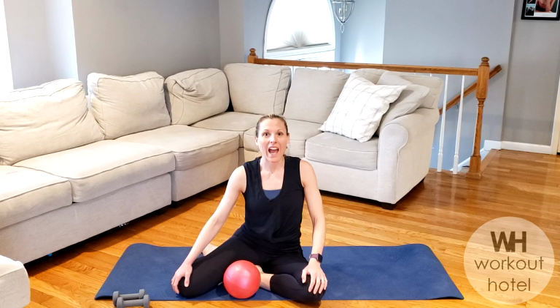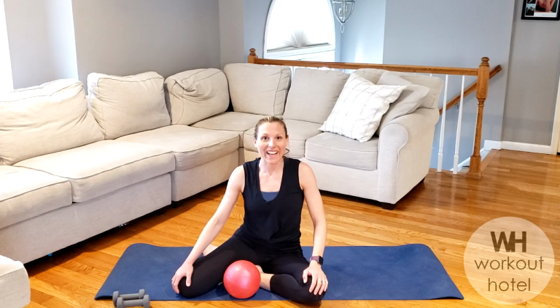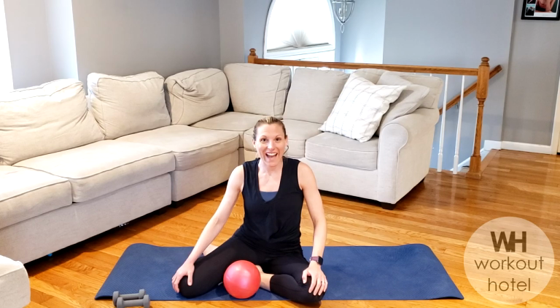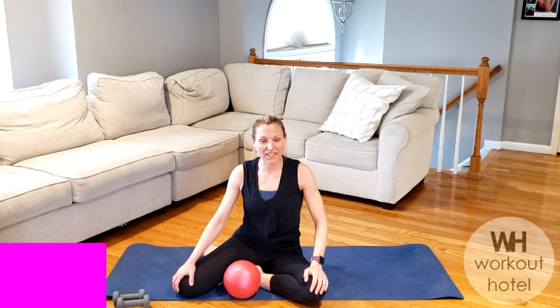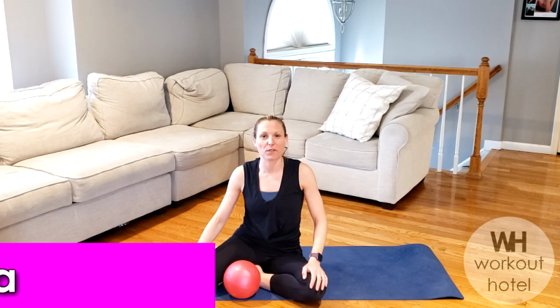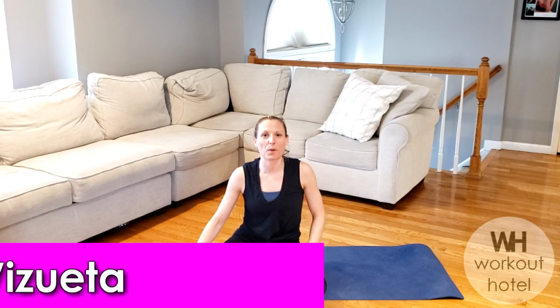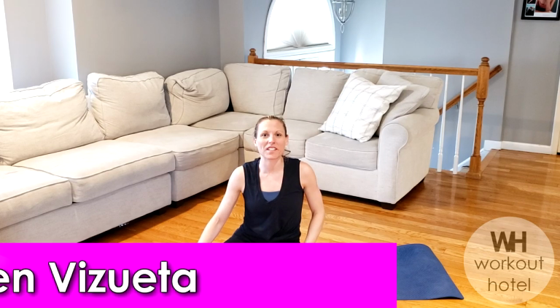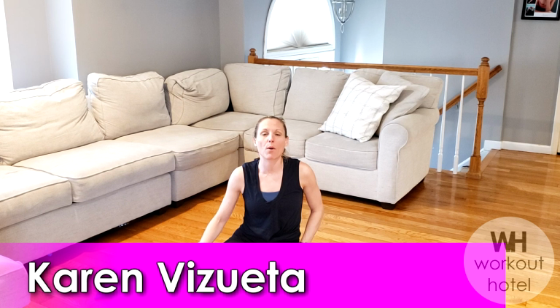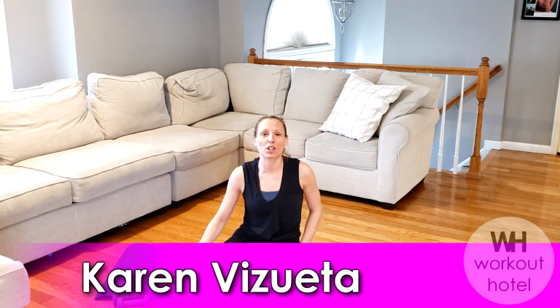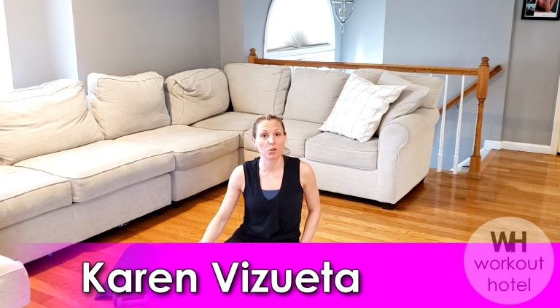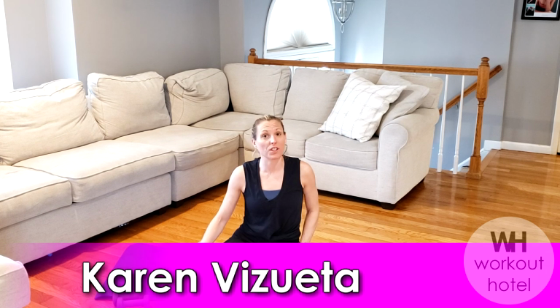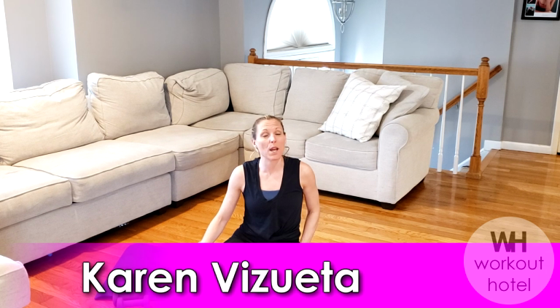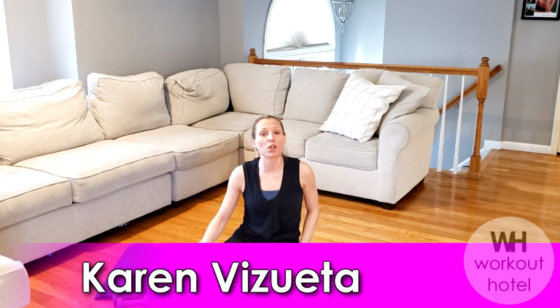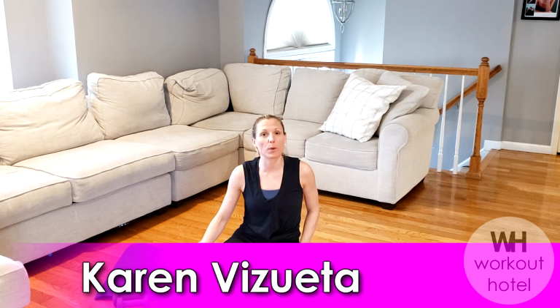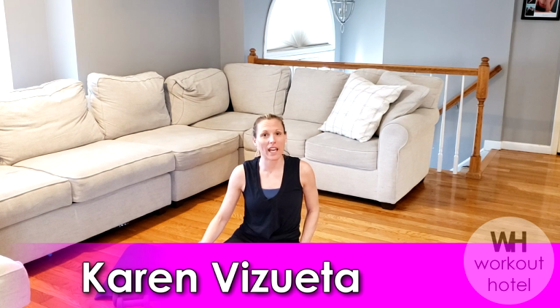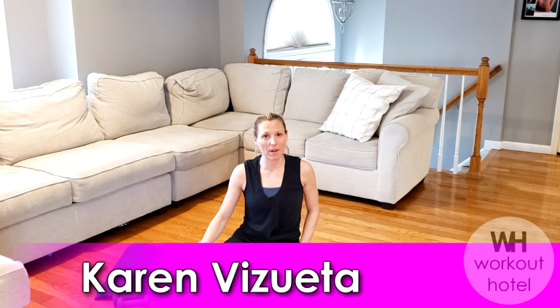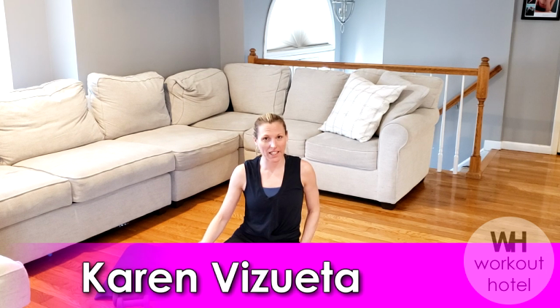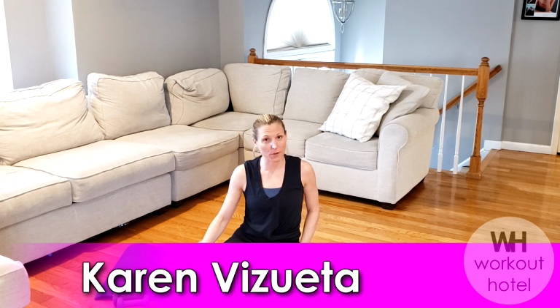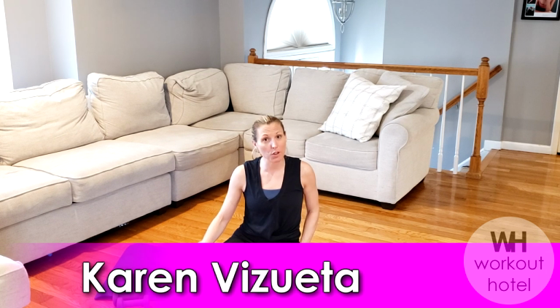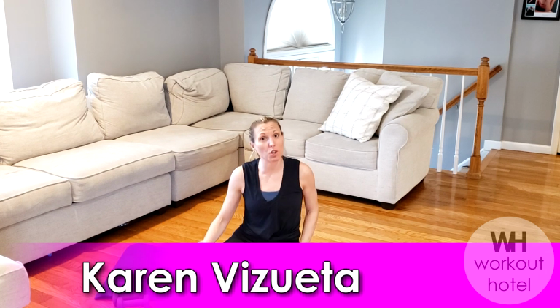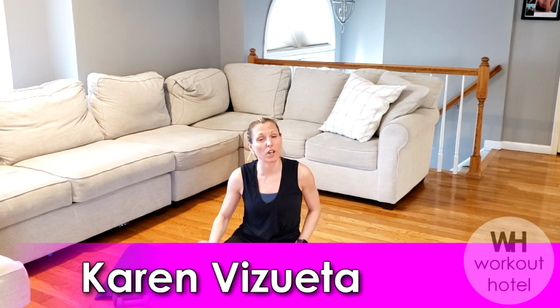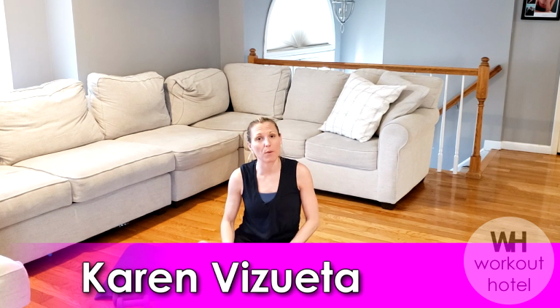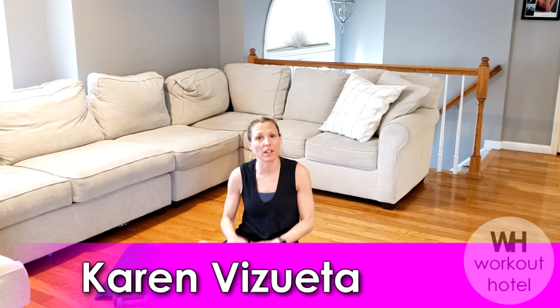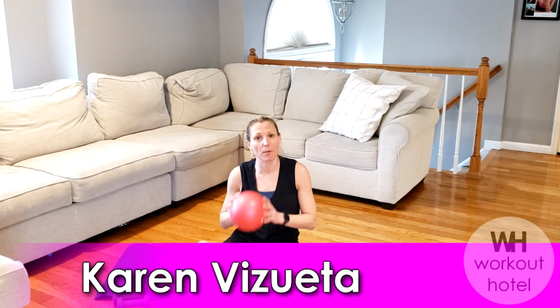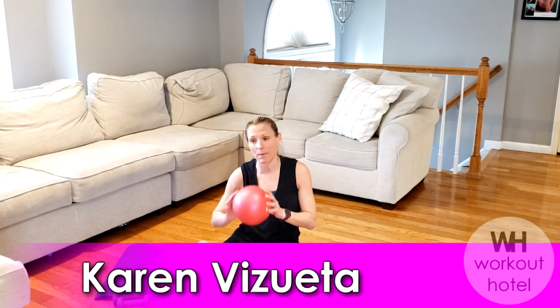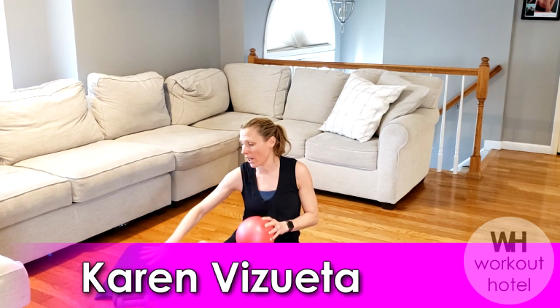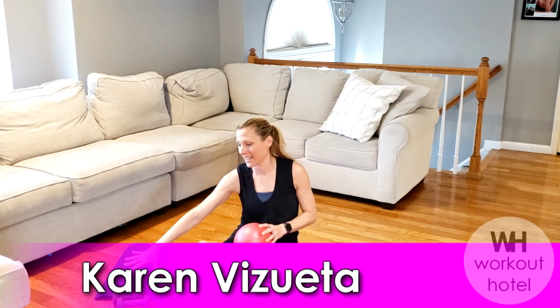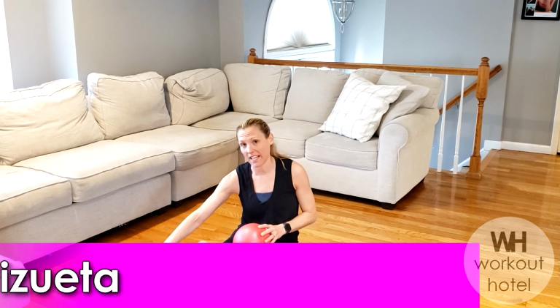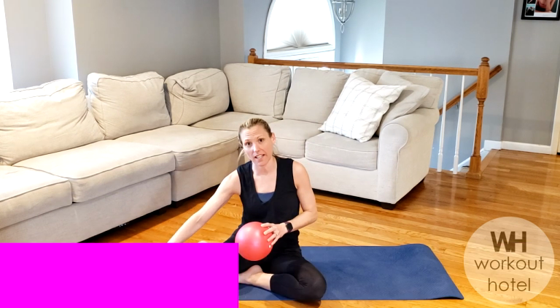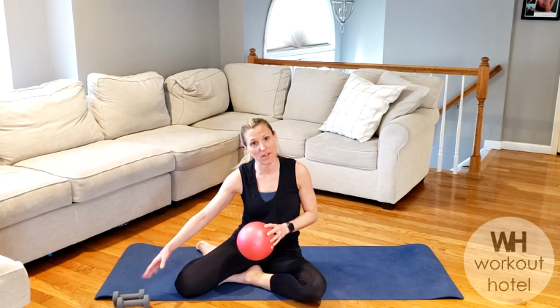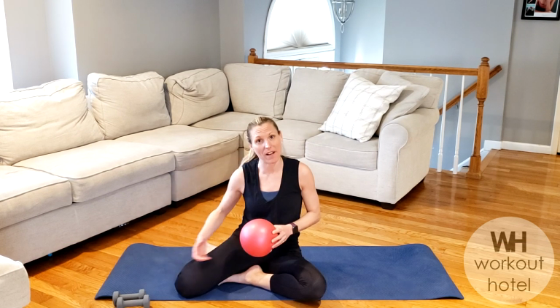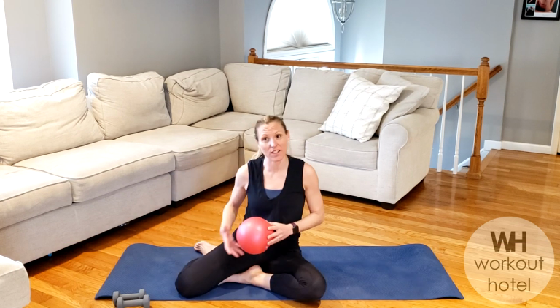Hi guys, Karen B. Sweat here. How are you? Today we're doing a Pilates fusion workout with a little mini ball and a light set of dumbbells.